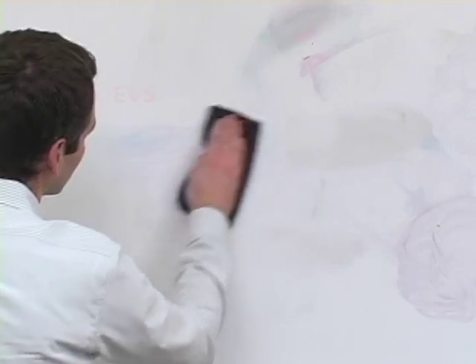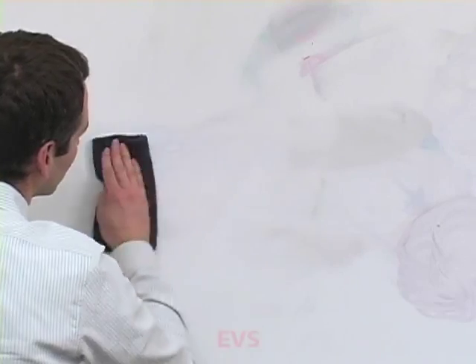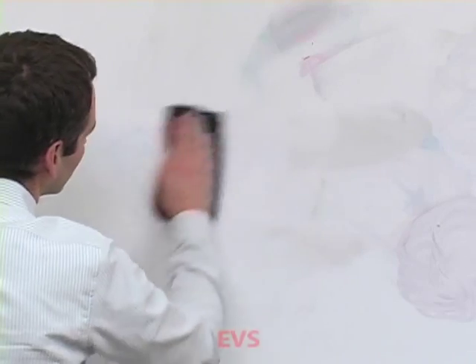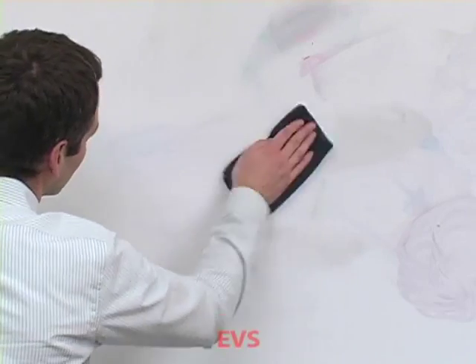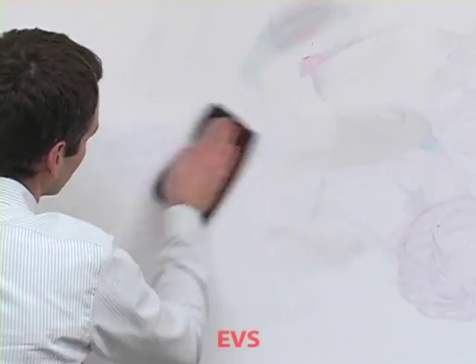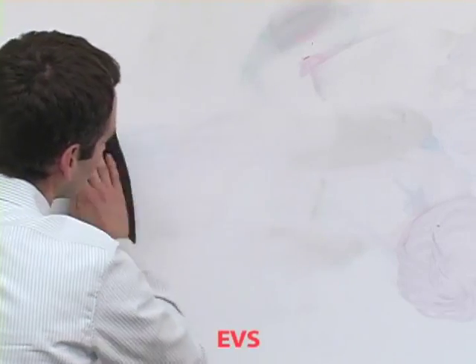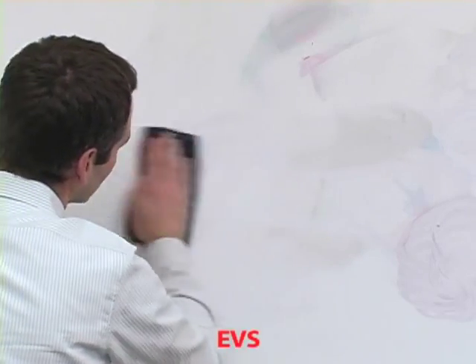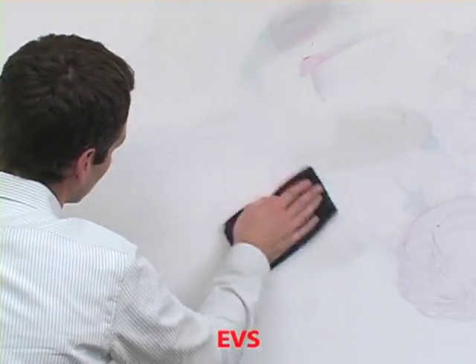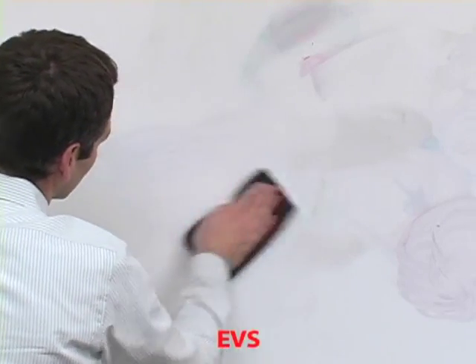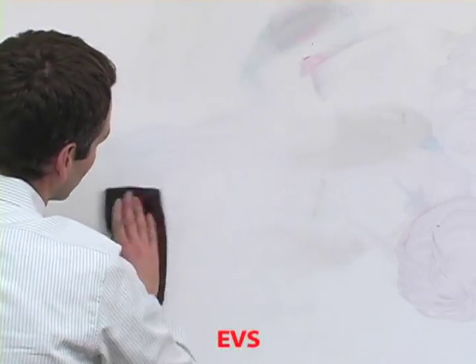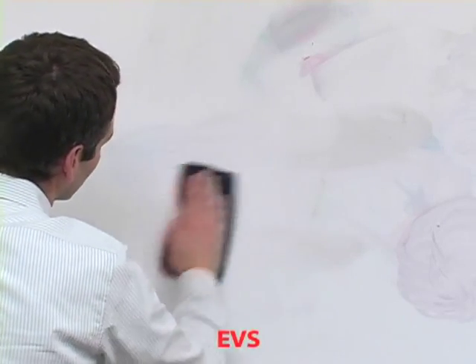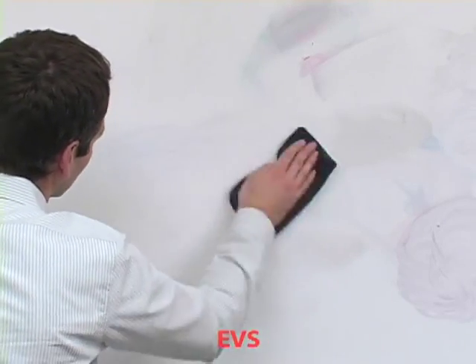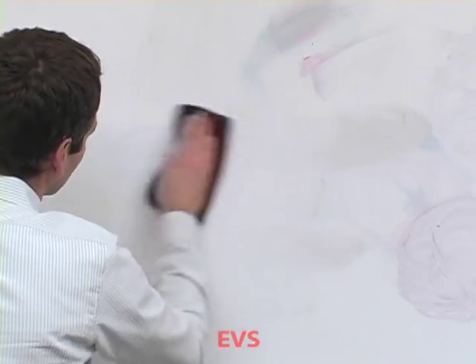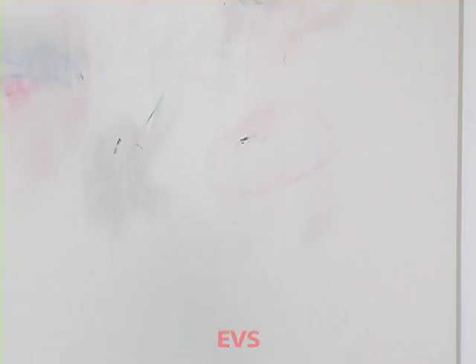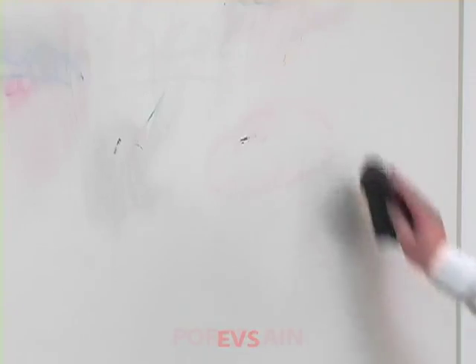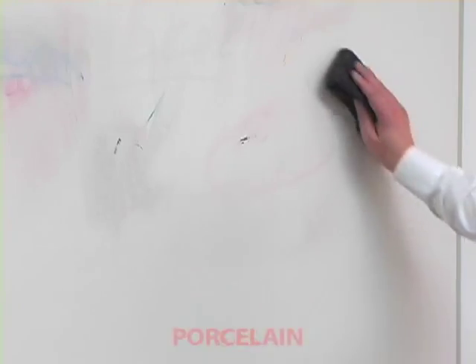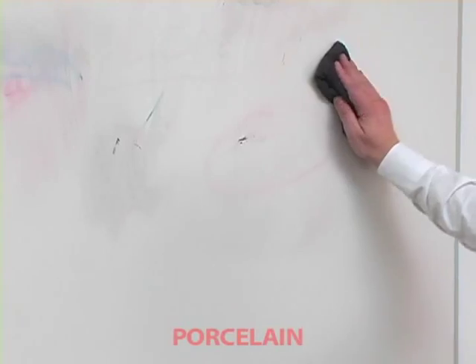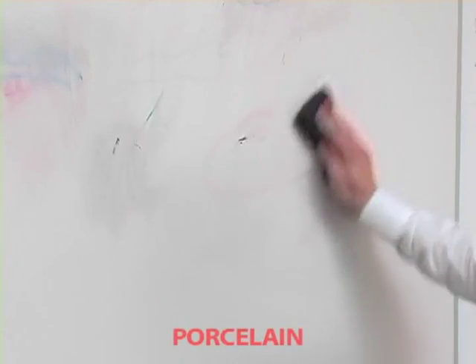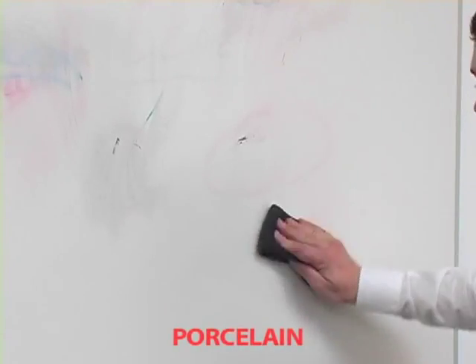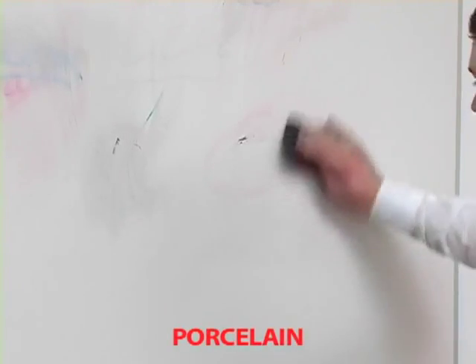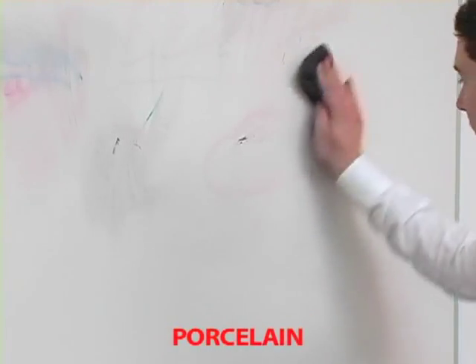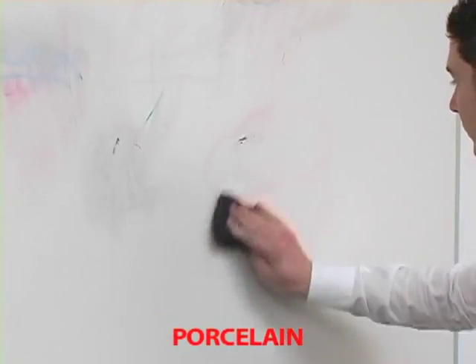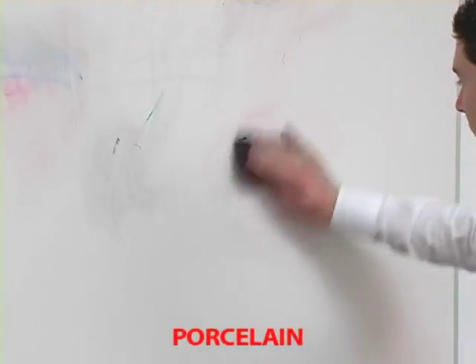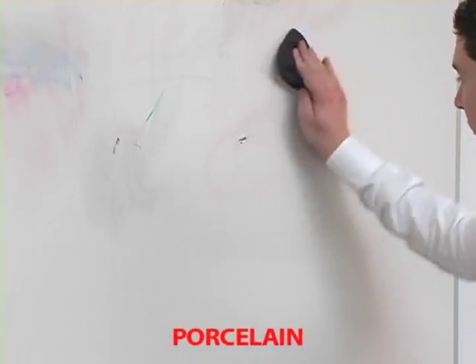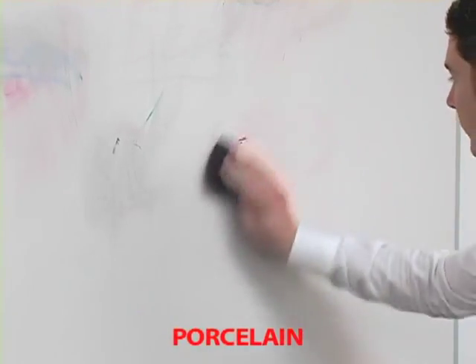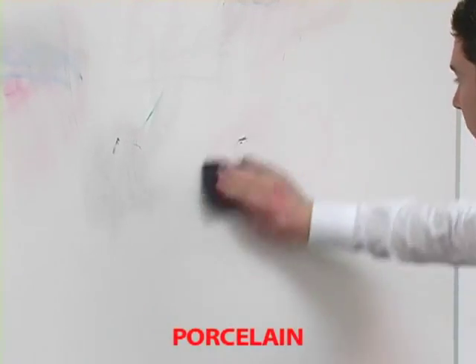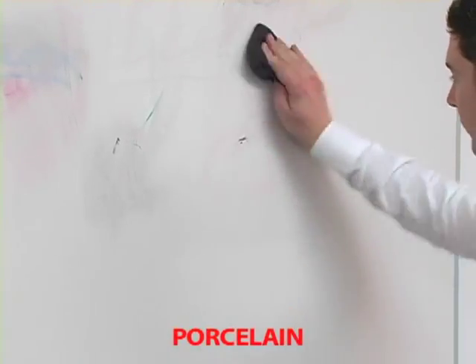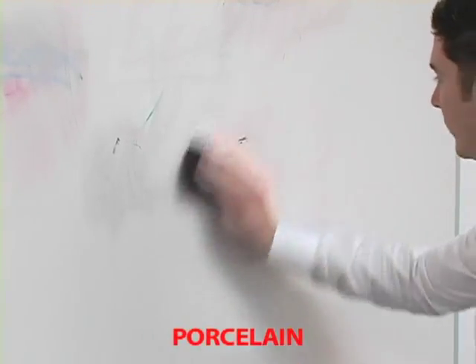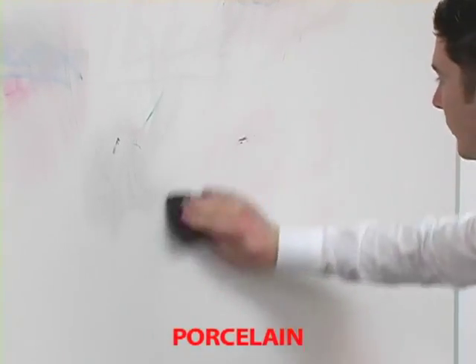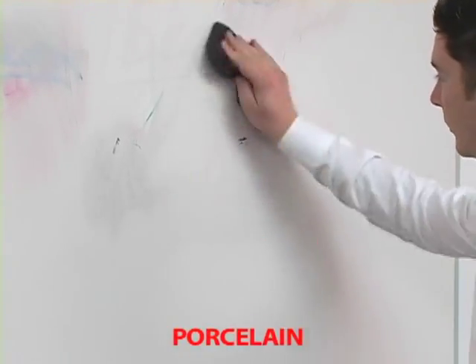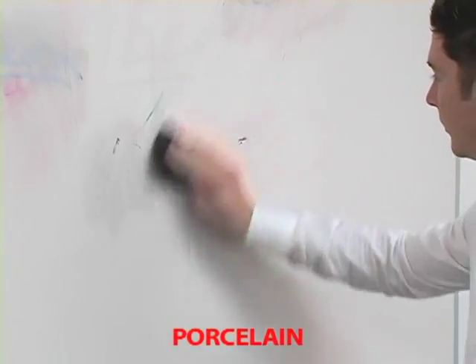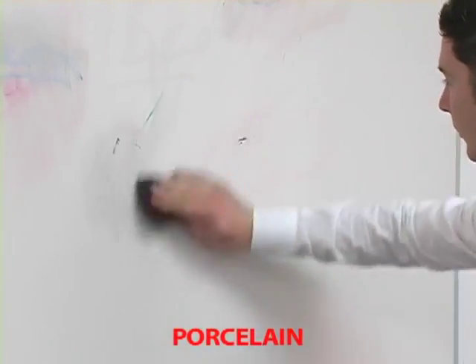Step 1: Remove all dry erase dust from the surface. A paper towel is fine.